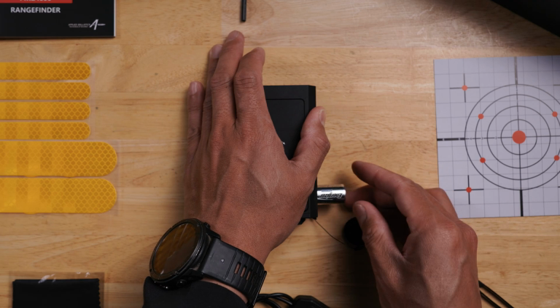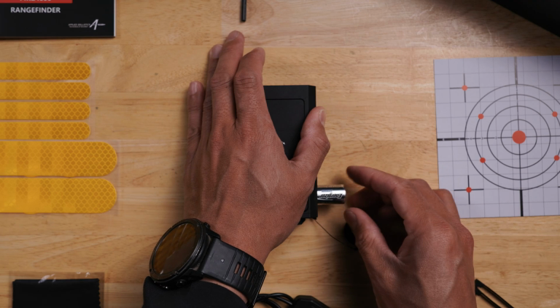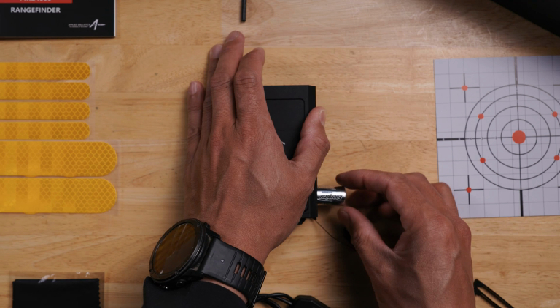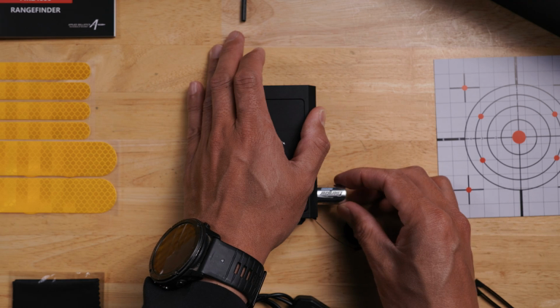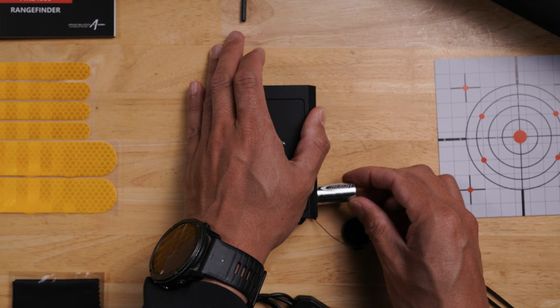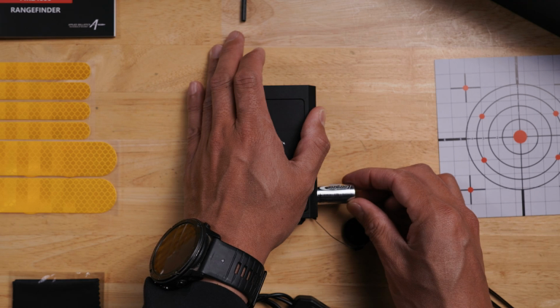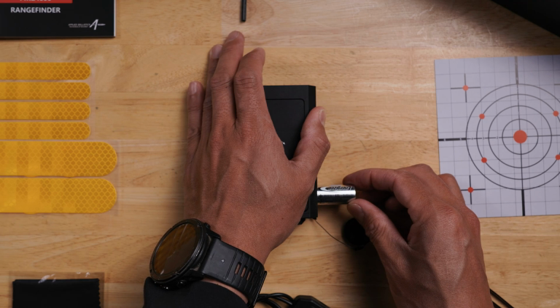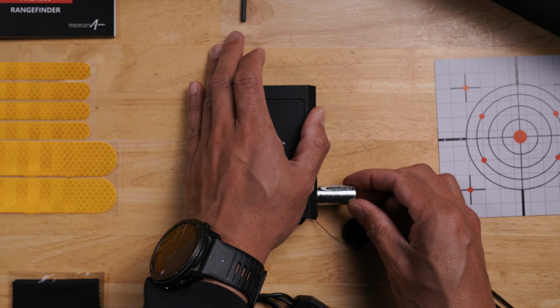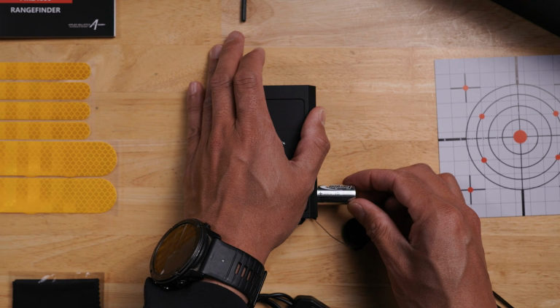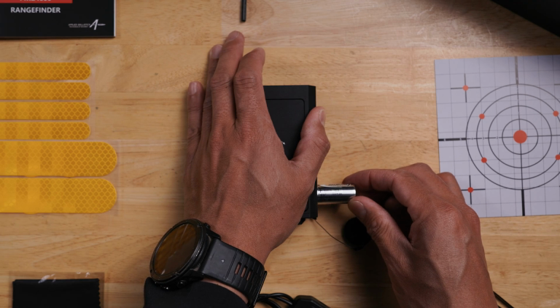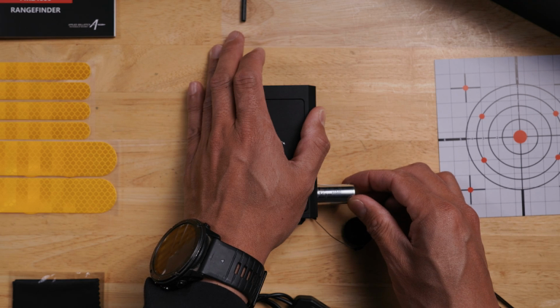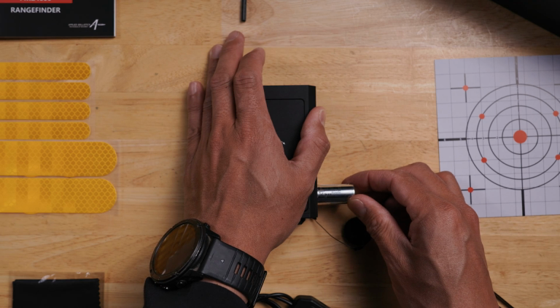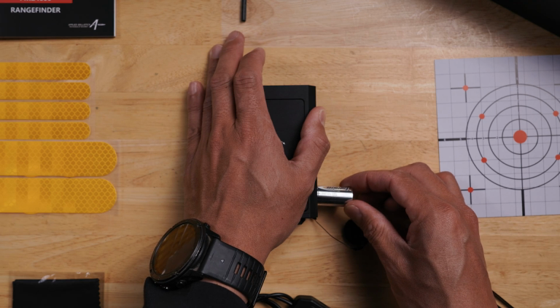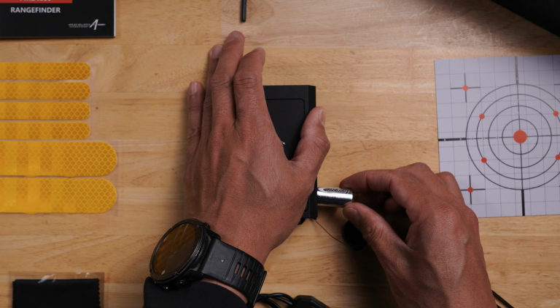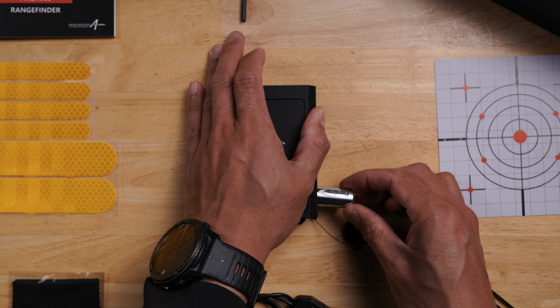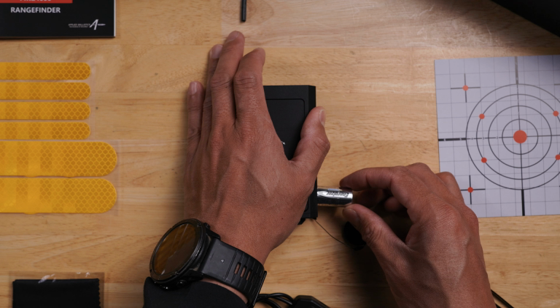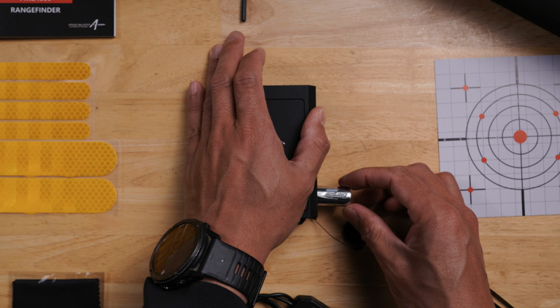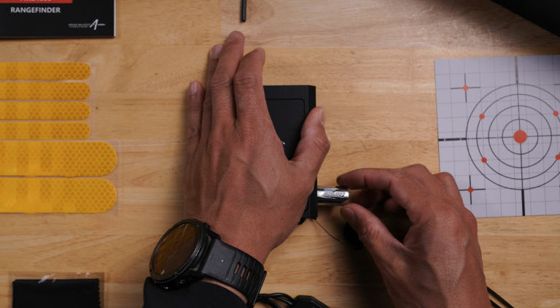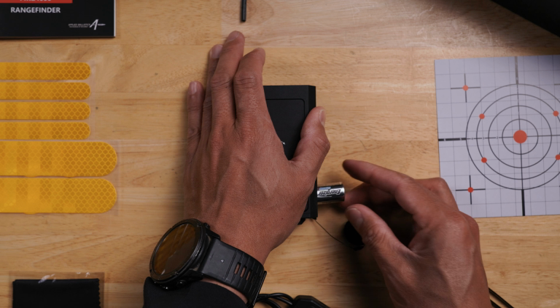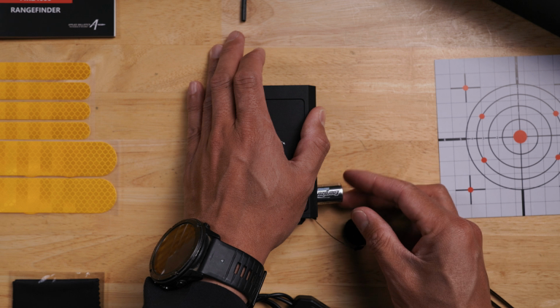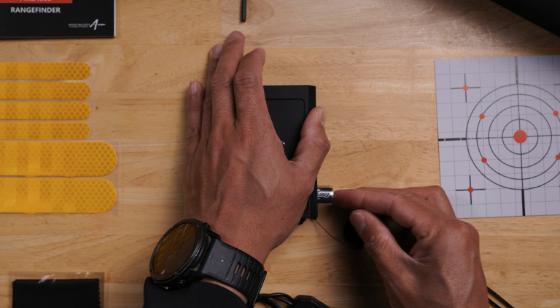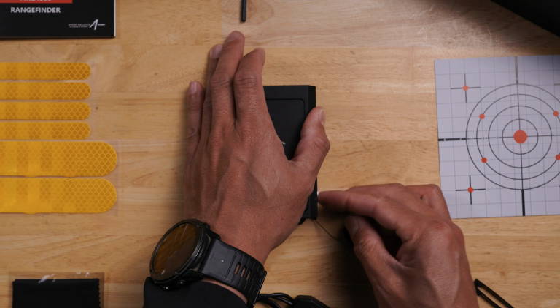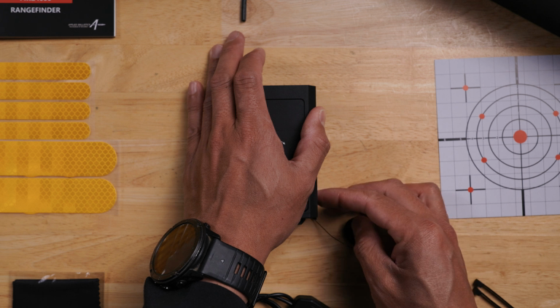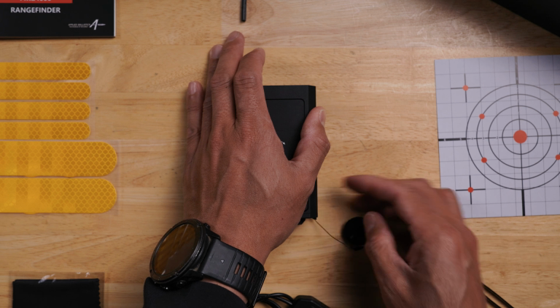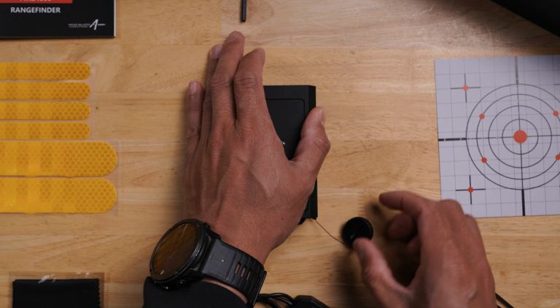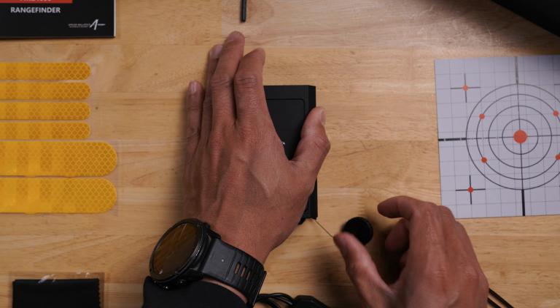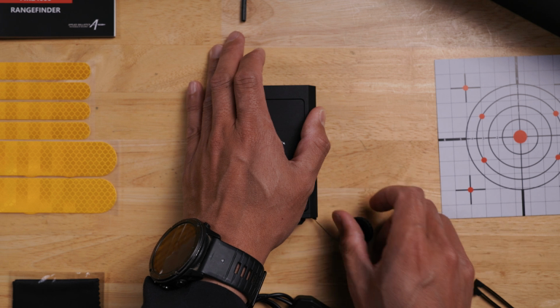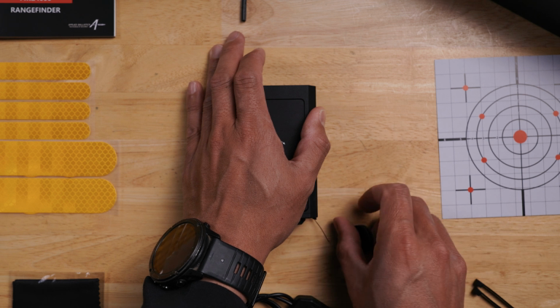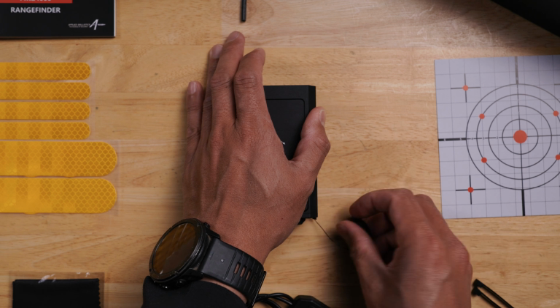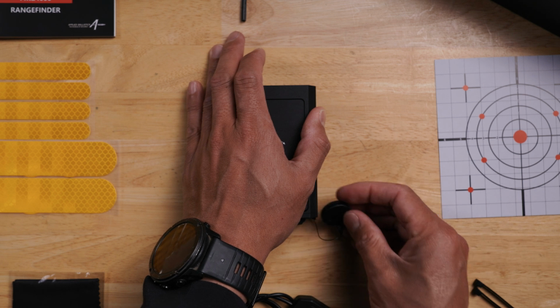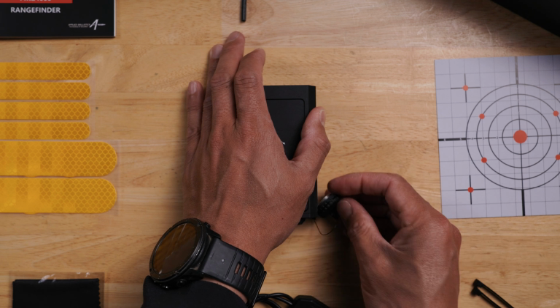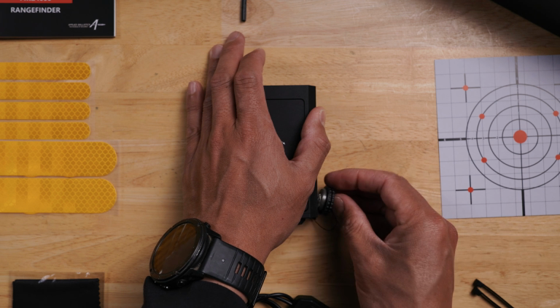To insert a battery, remove the cap and use a CR-123 lithium battery, recommended for best performance.